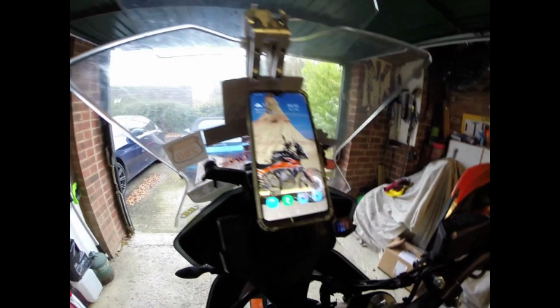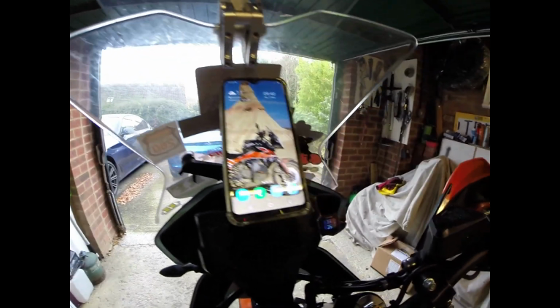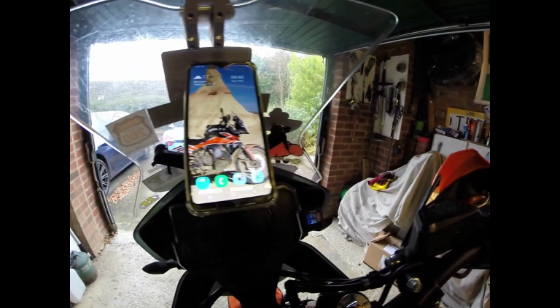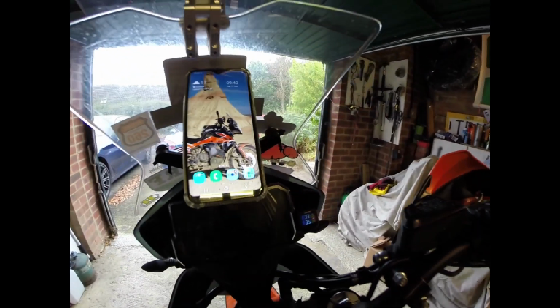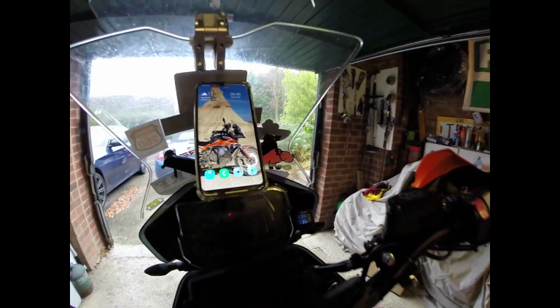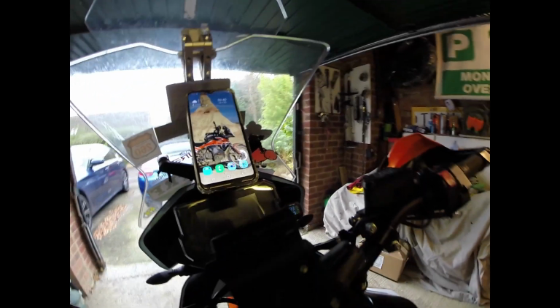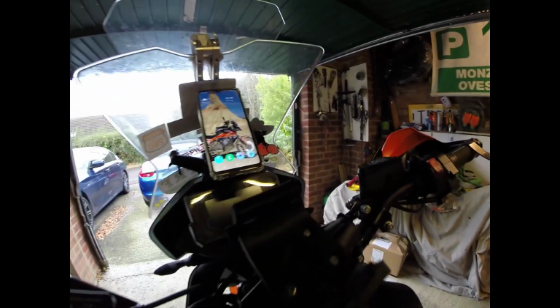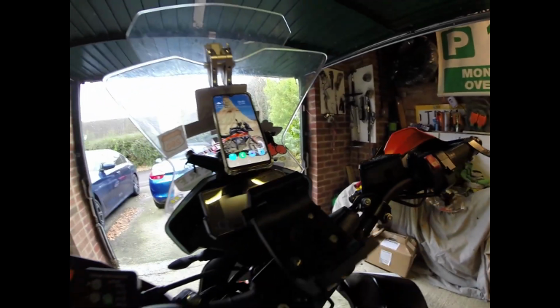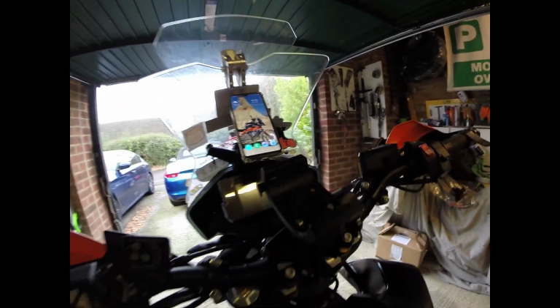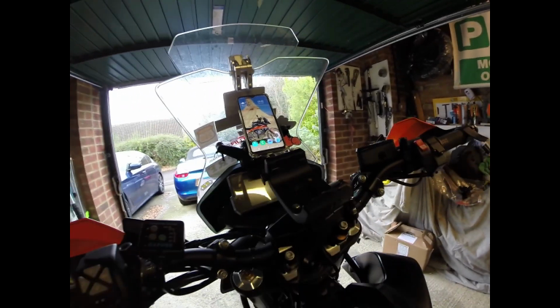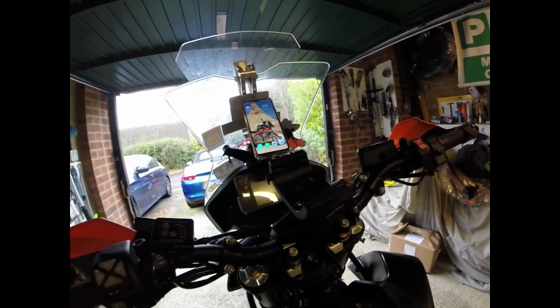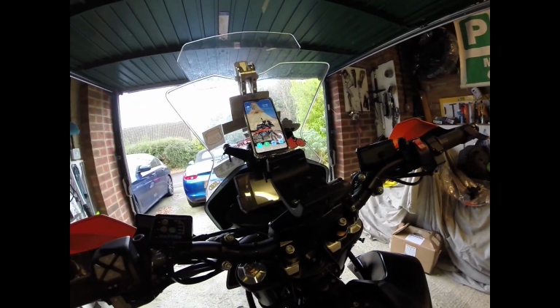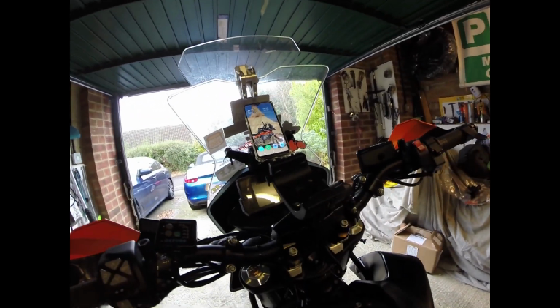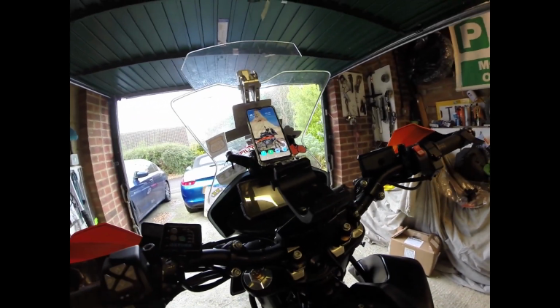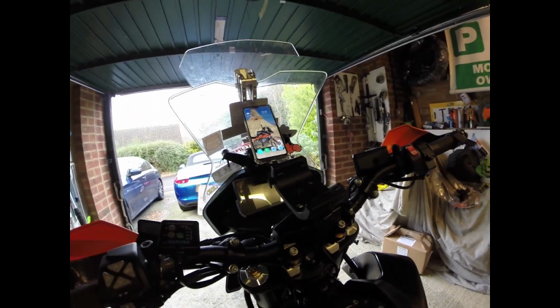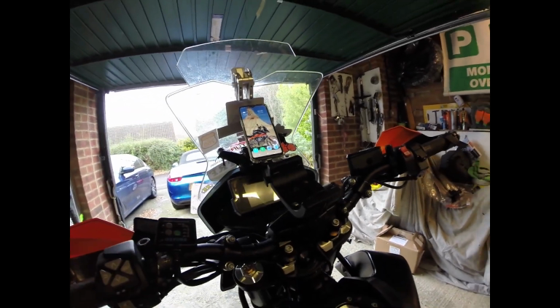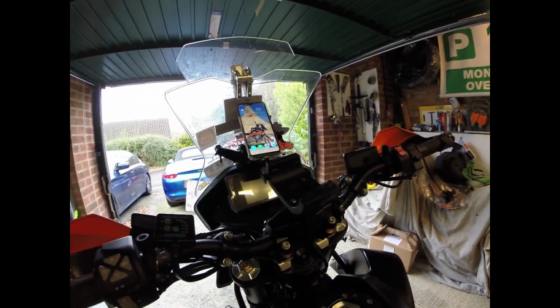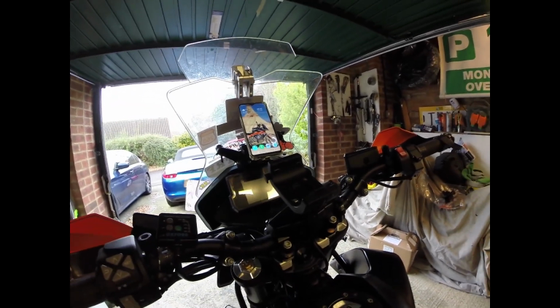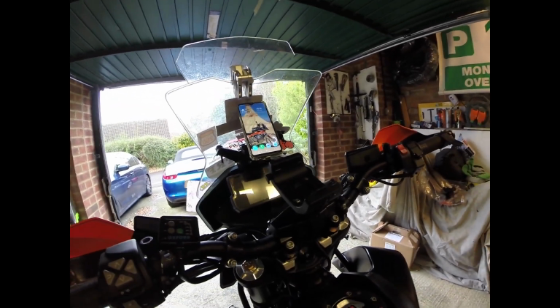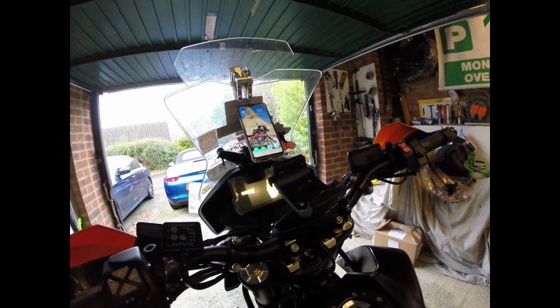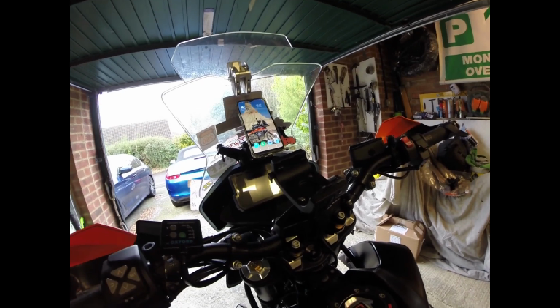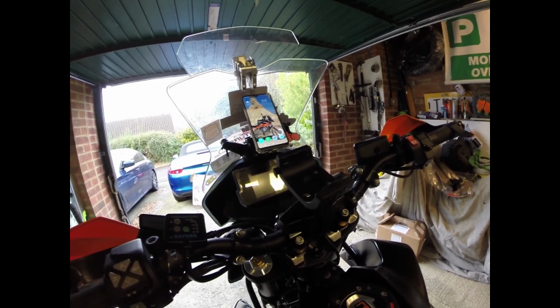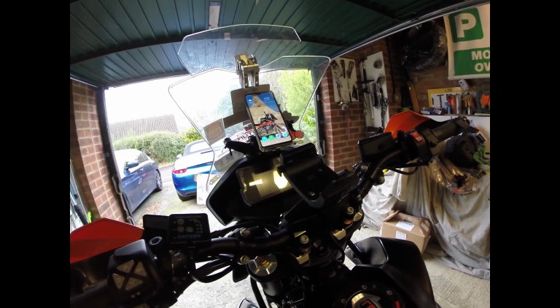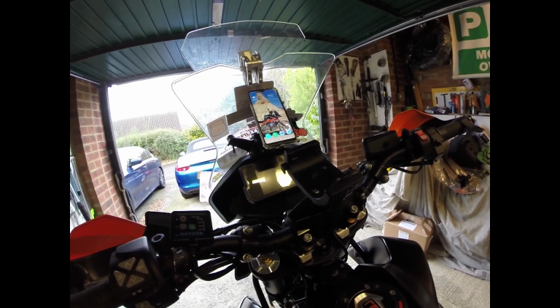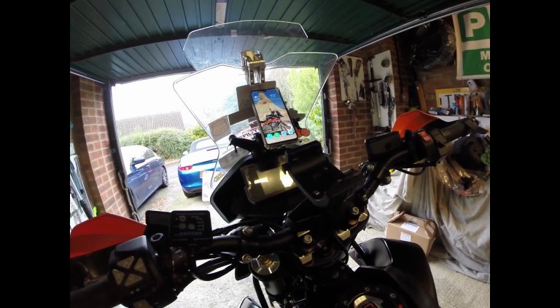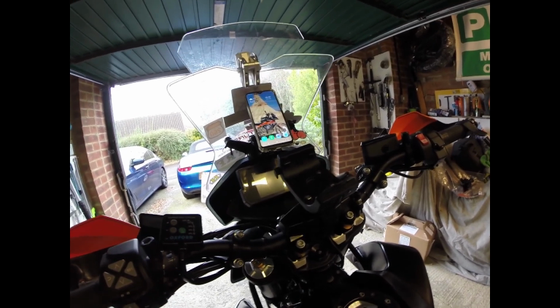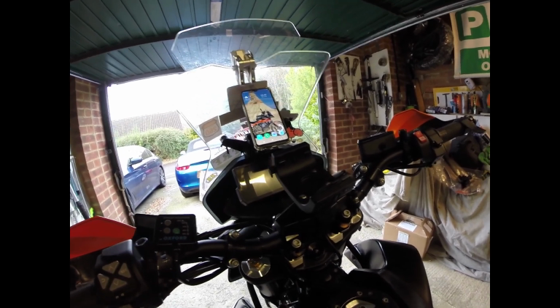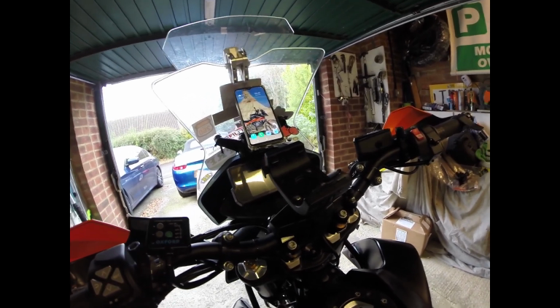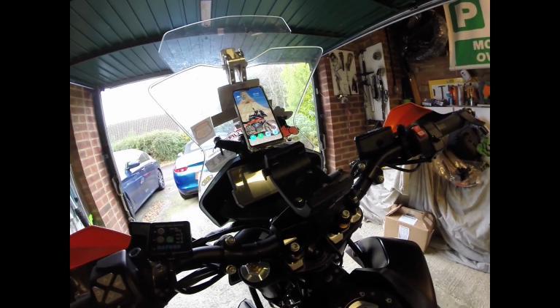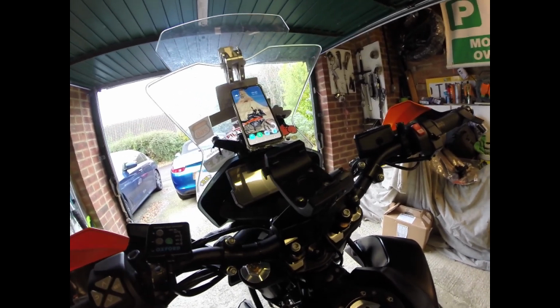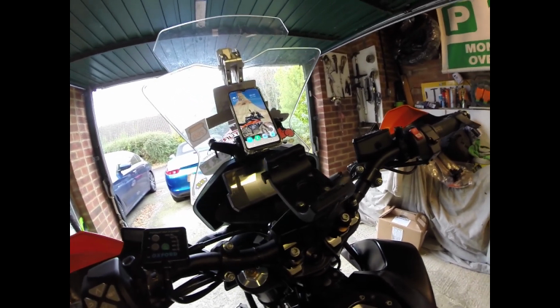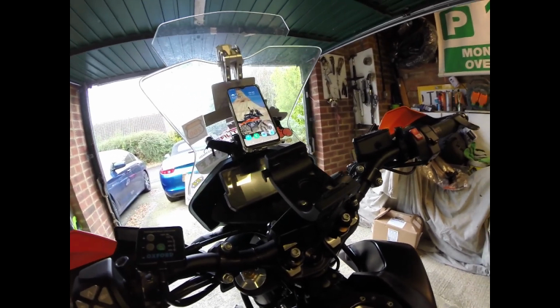Down here as well I've got myself my Garmin mount. I've also got a Garmin 600 that I use especially when I'm off-road.